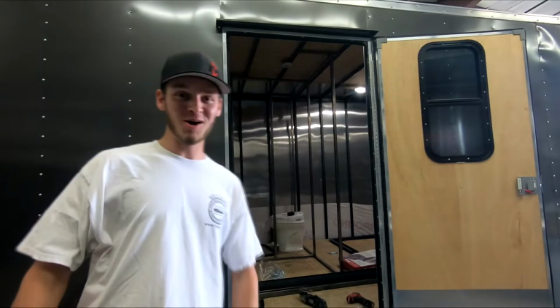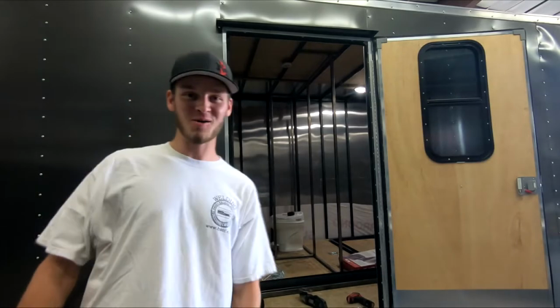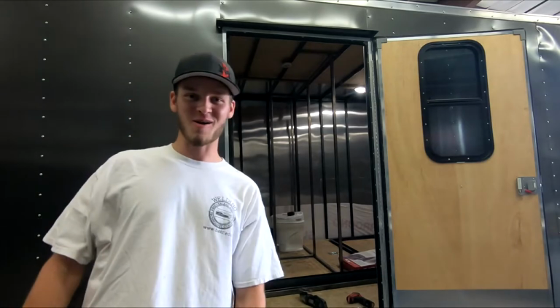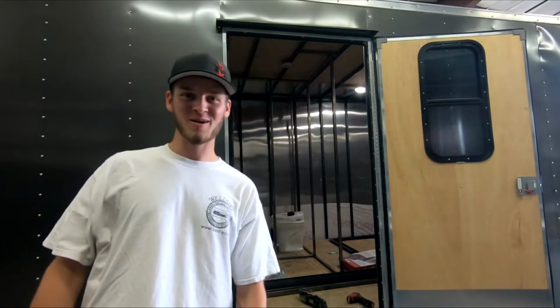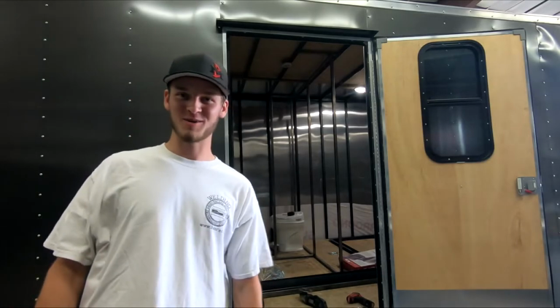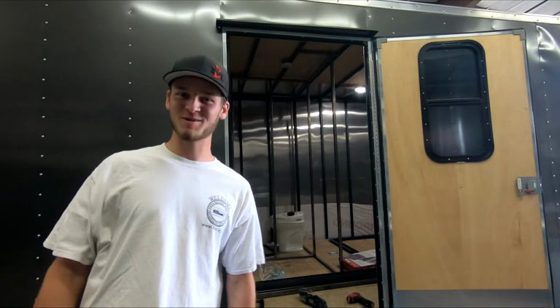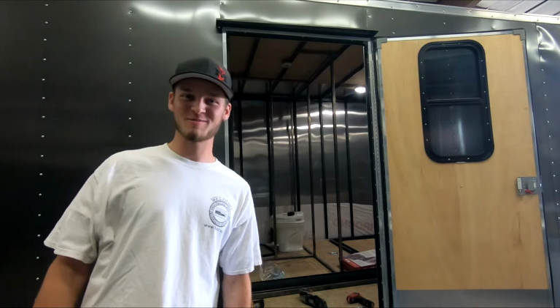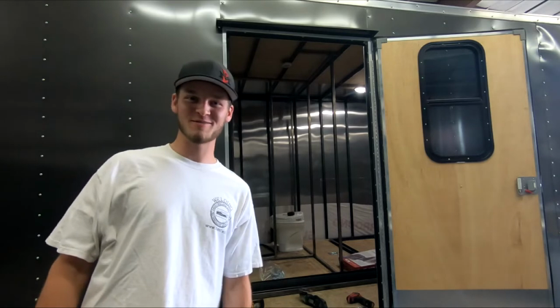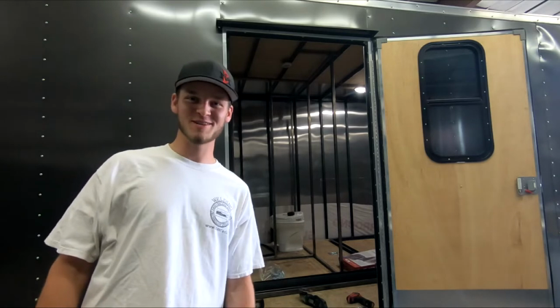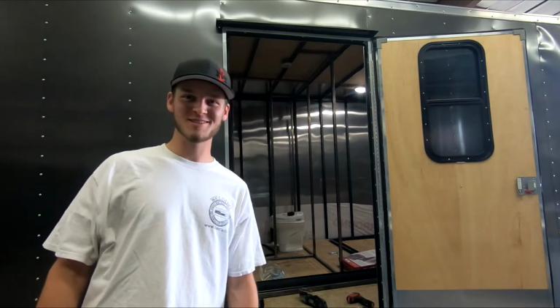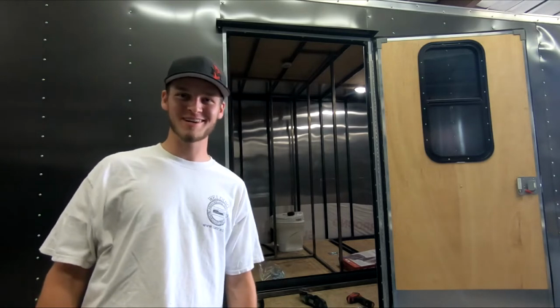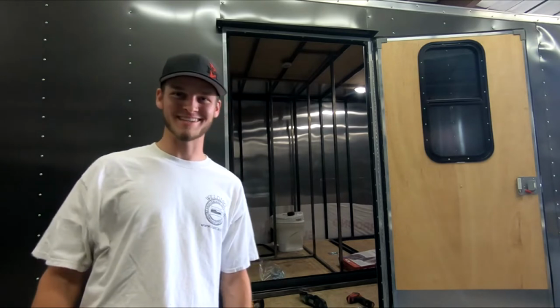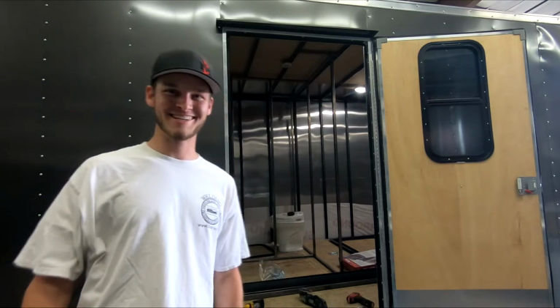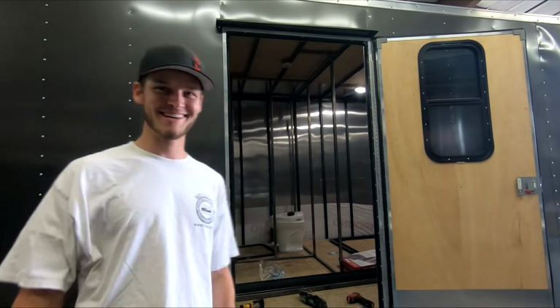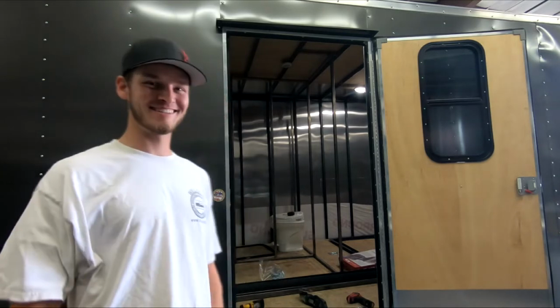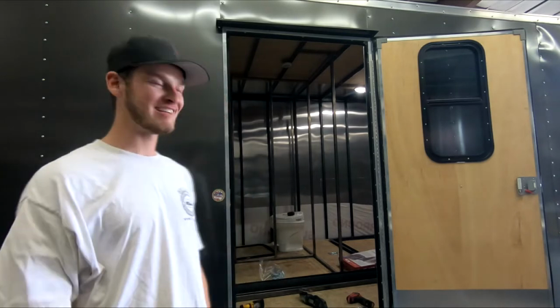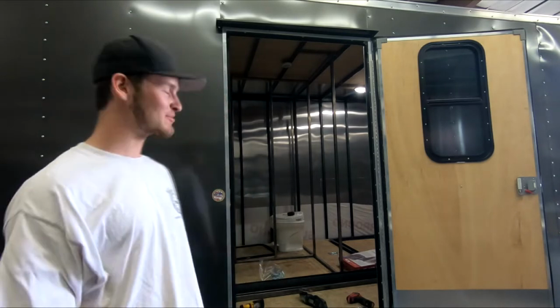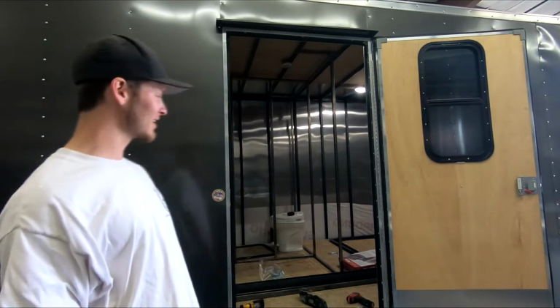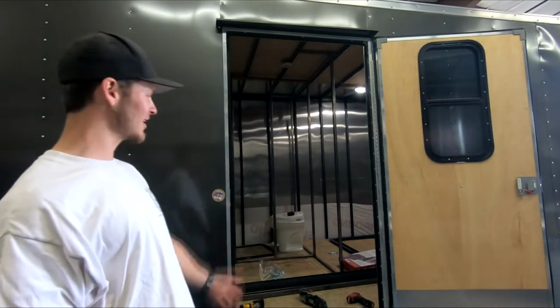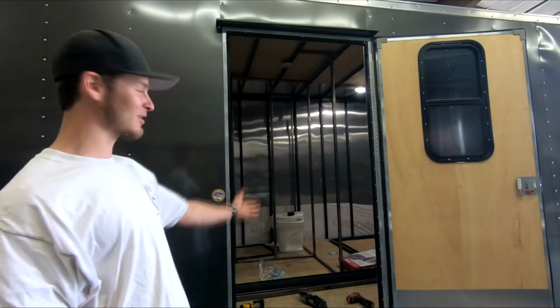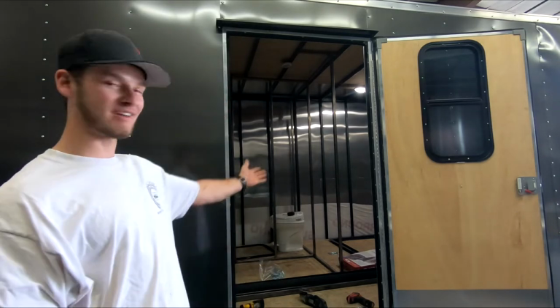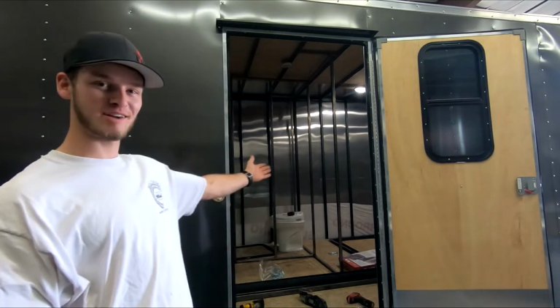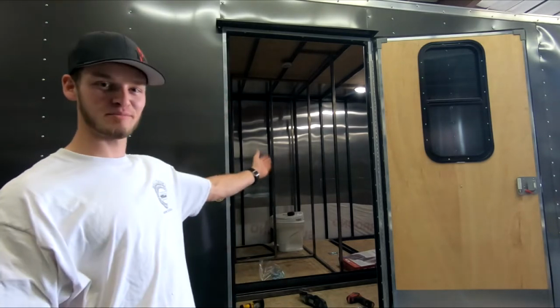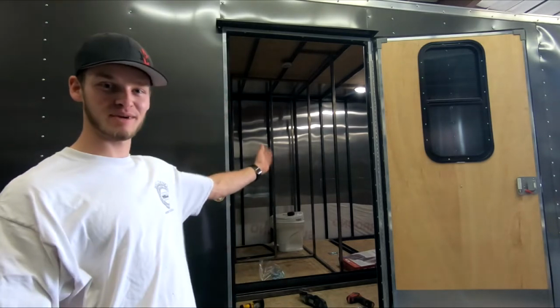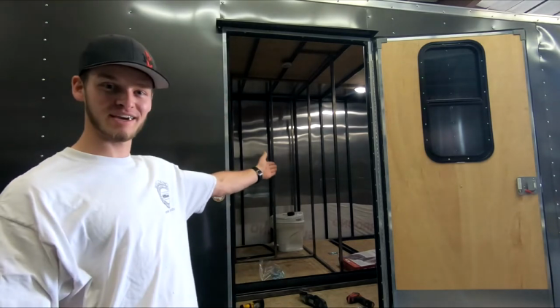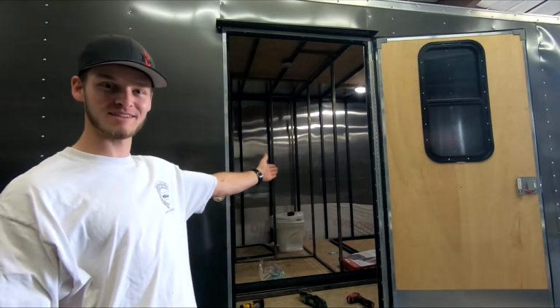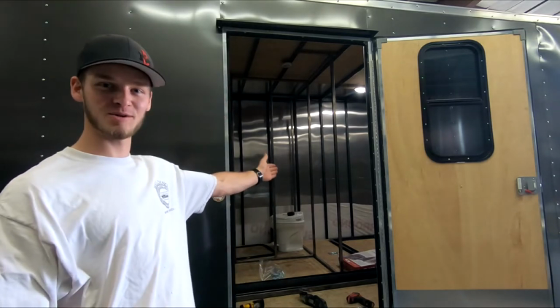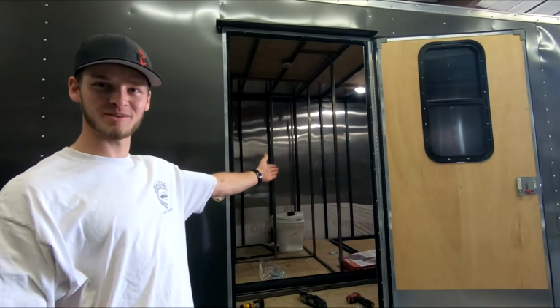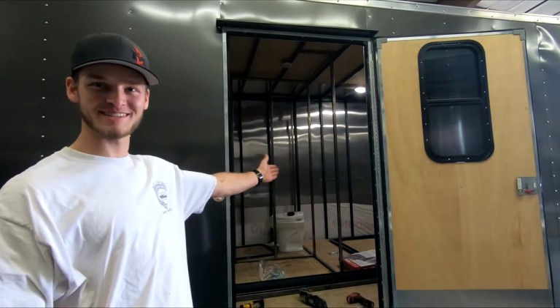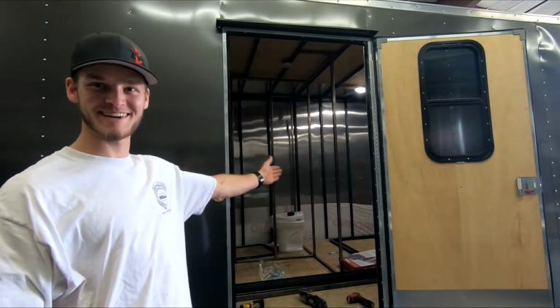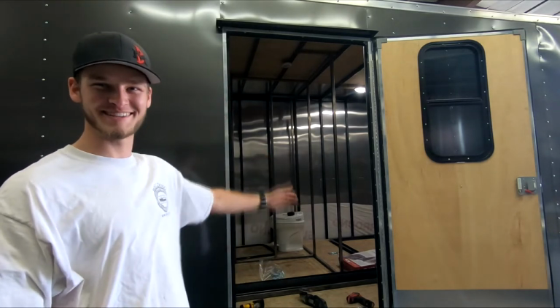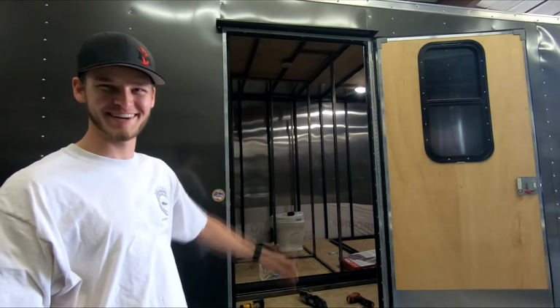Hello and welcome to my video series. Today's the big day — we're gonna cut a big hole in the side of the trailer.